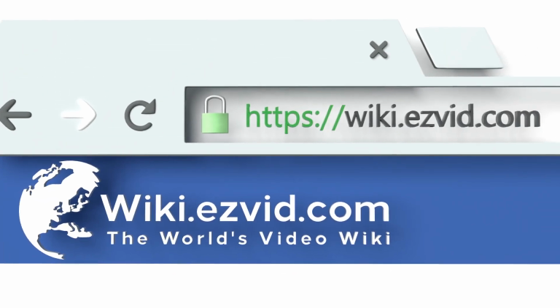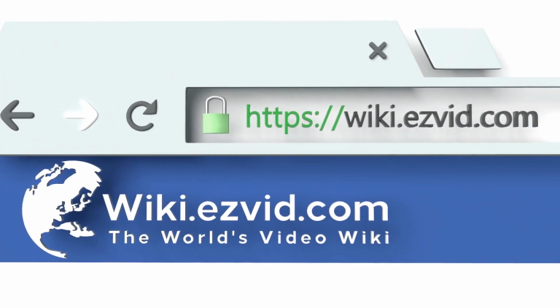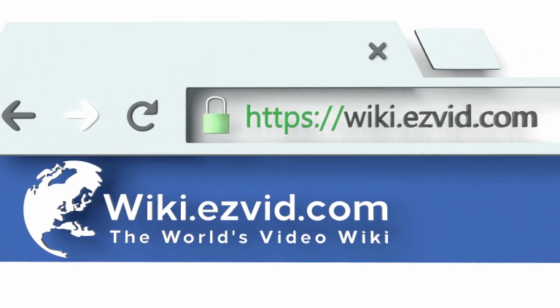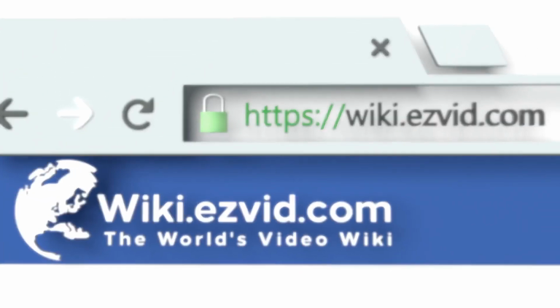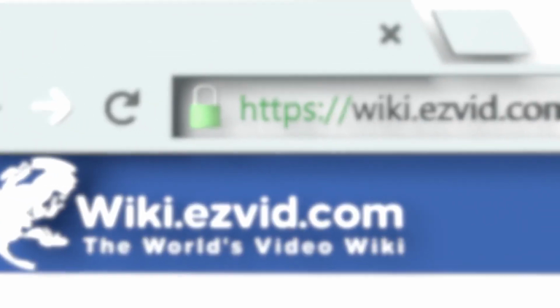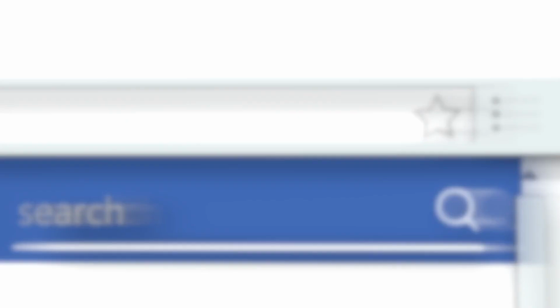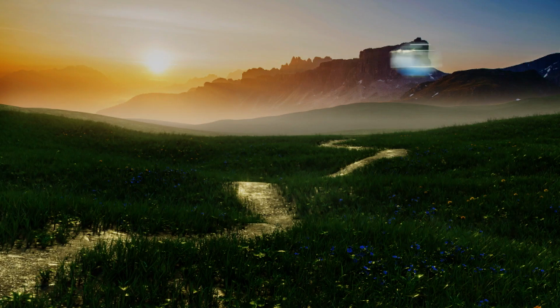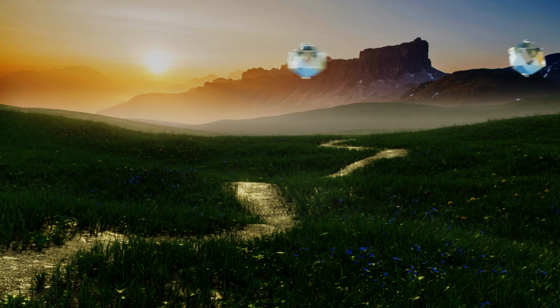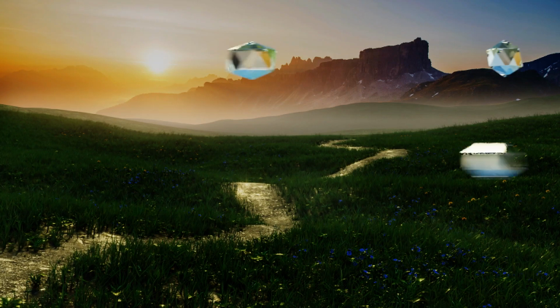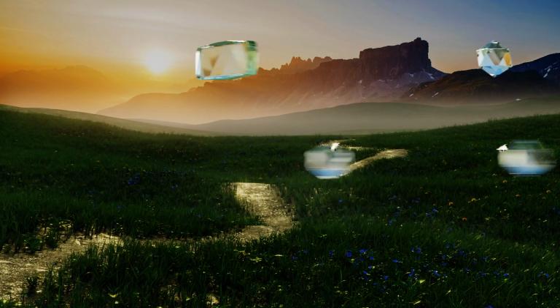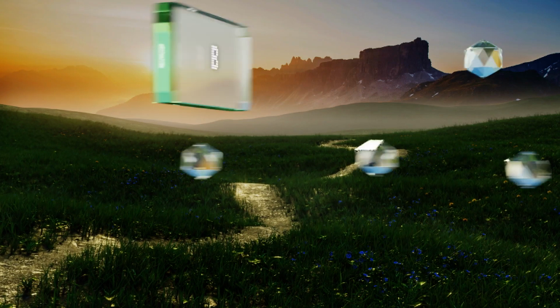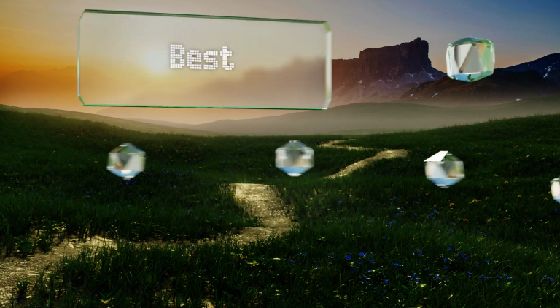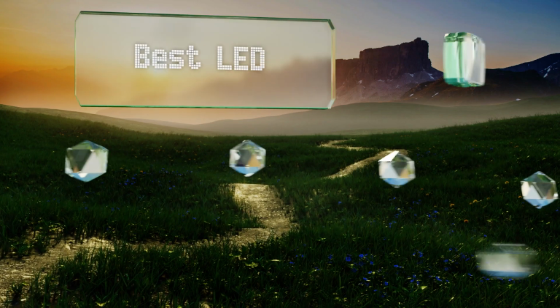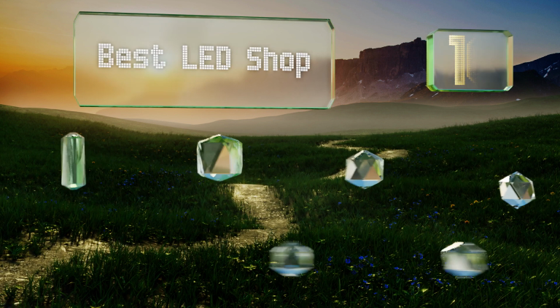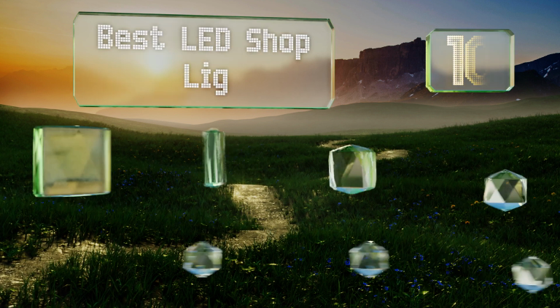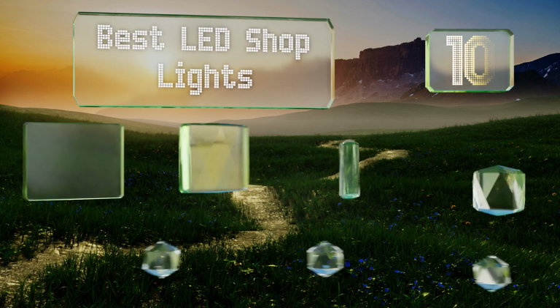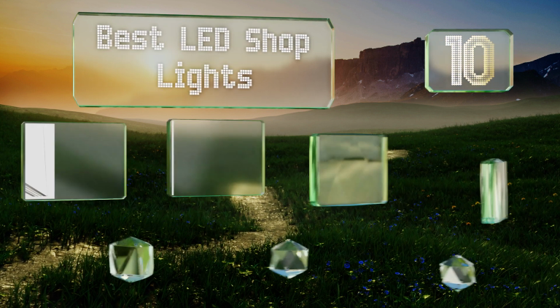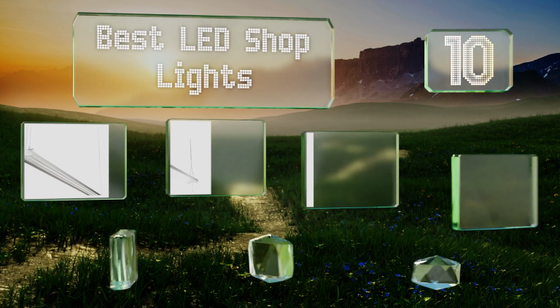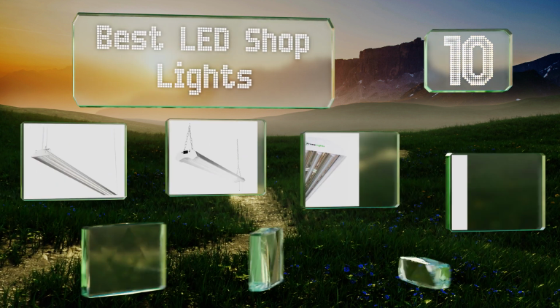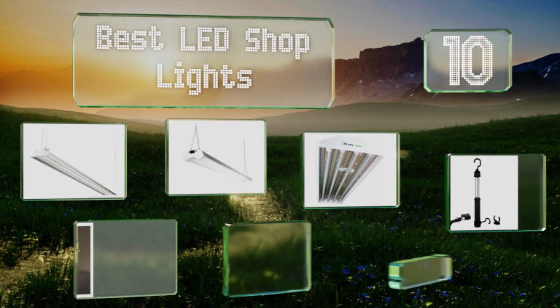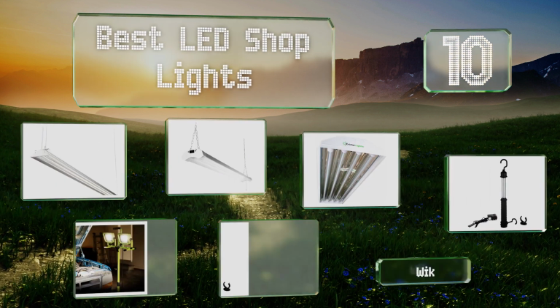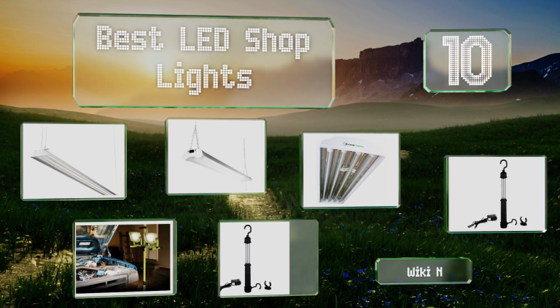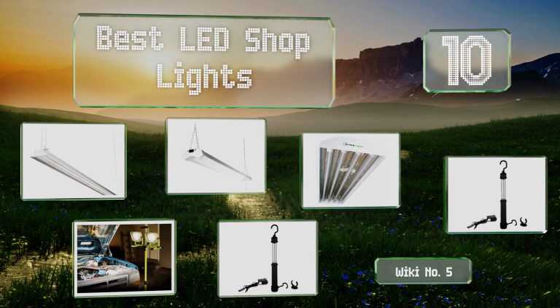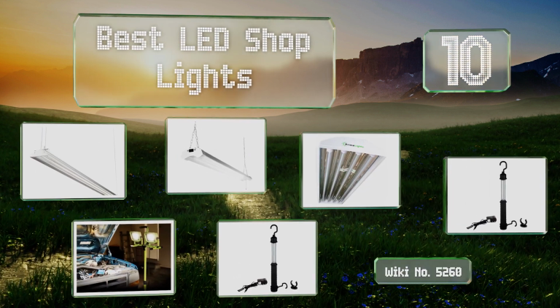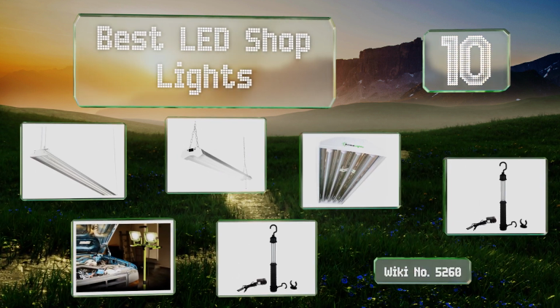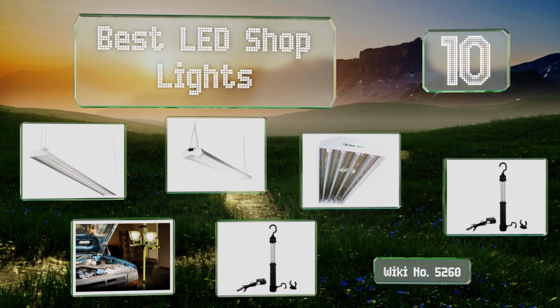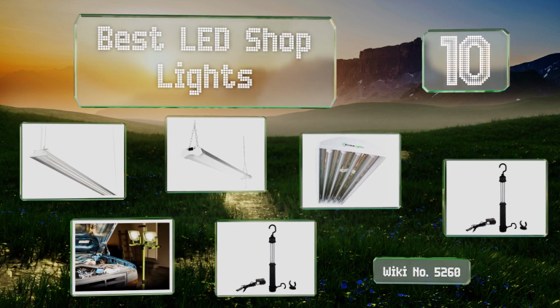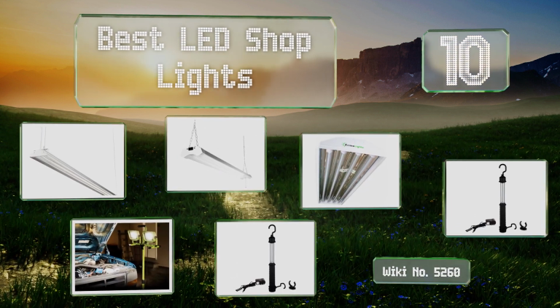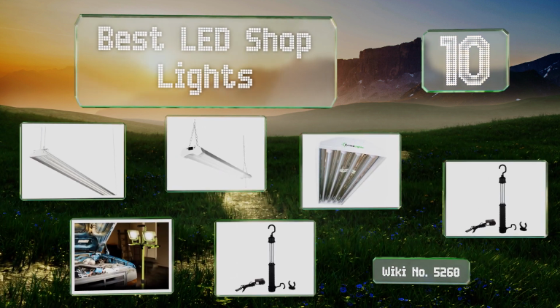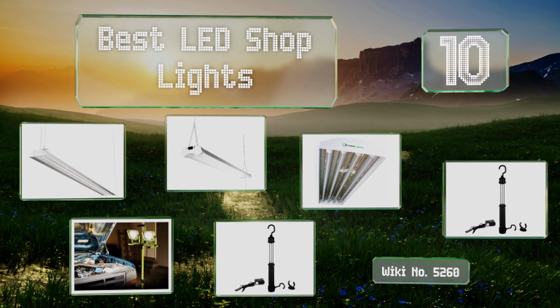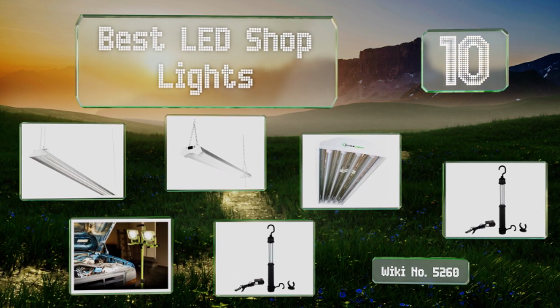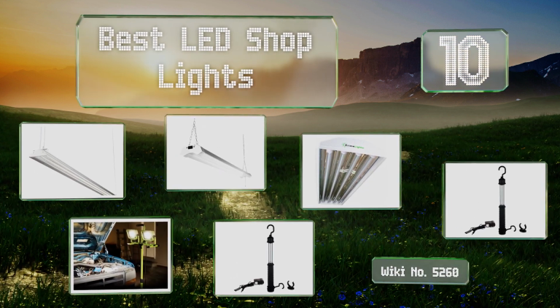EasyVid presents the 10 best LED shop lights. Let's get started with the list.